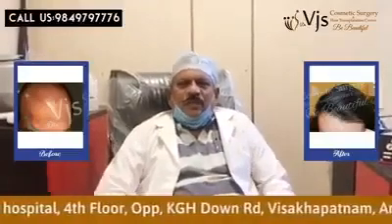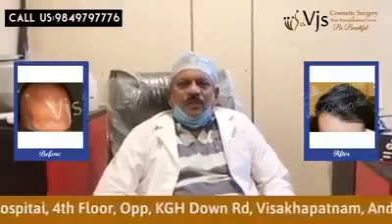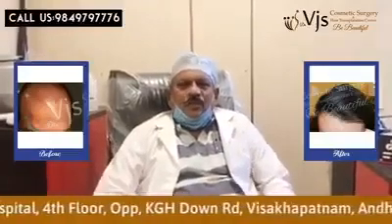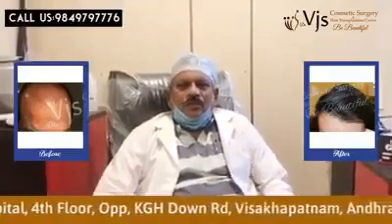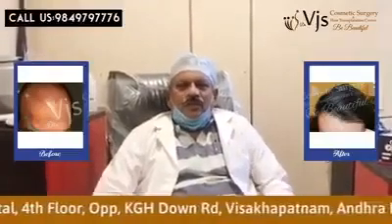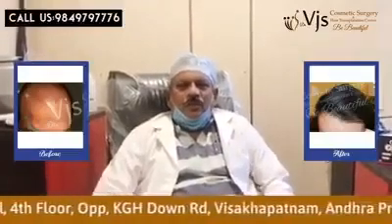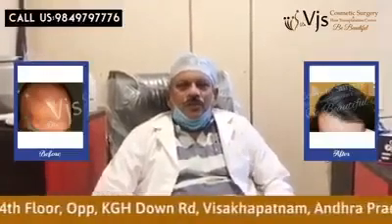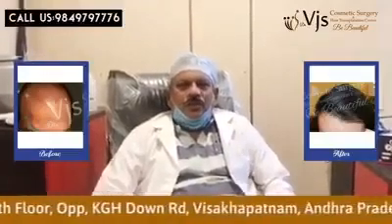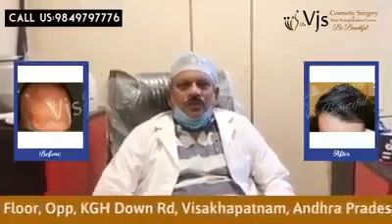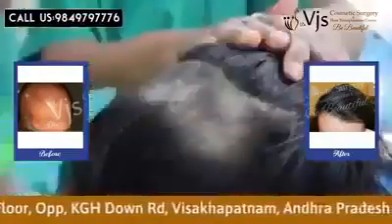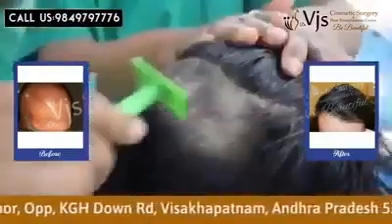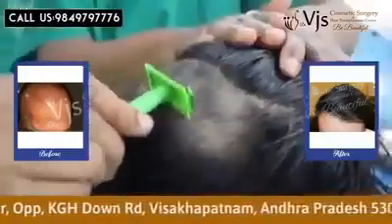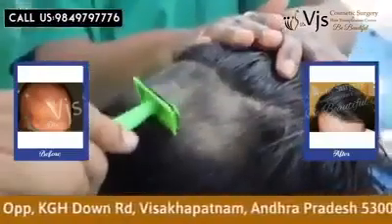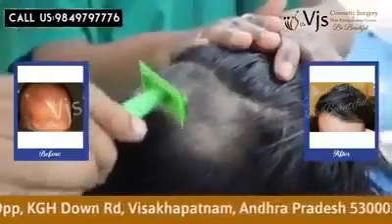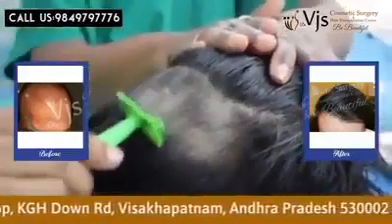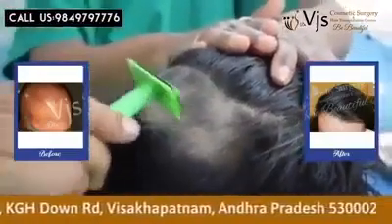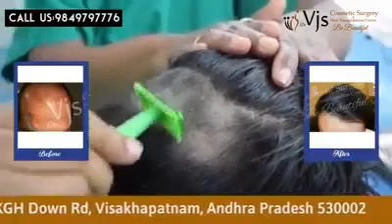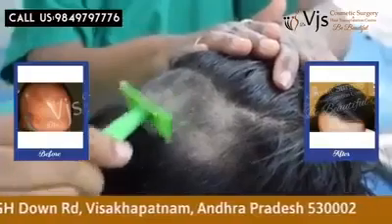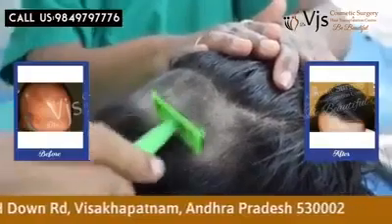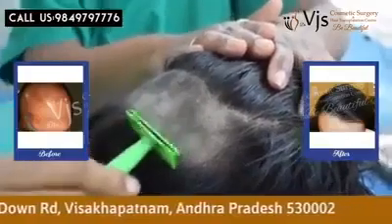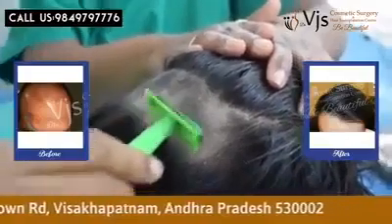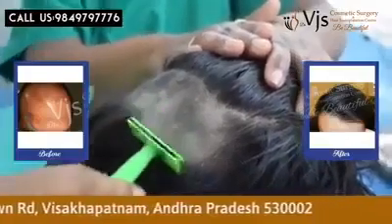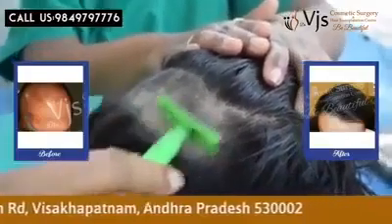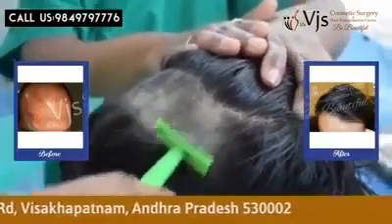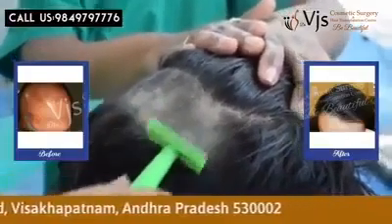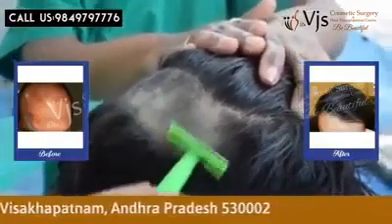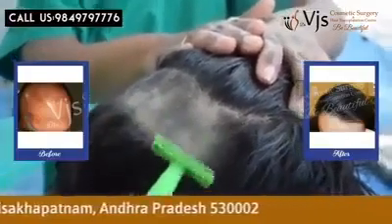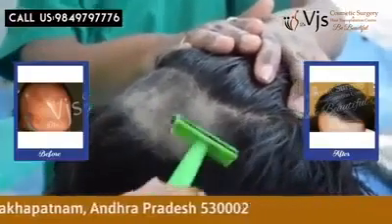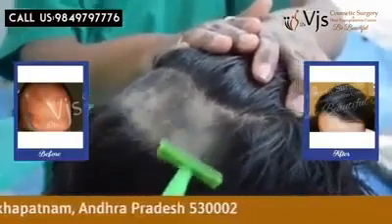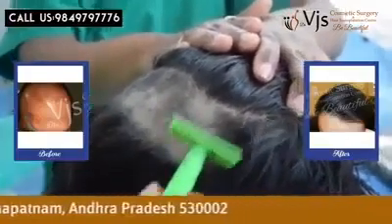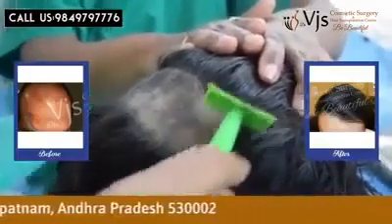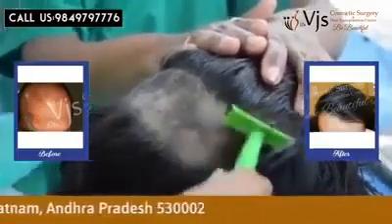In this procedure, we'll trim the hair, first of all, to 2 to 3 millimeters length.